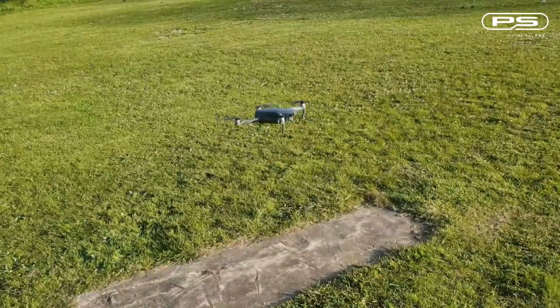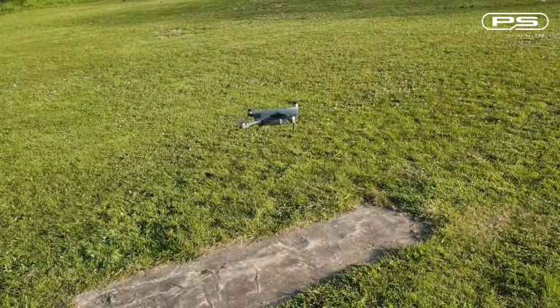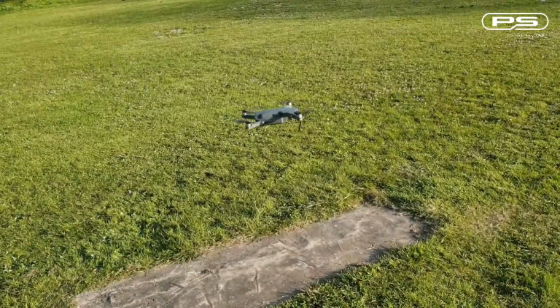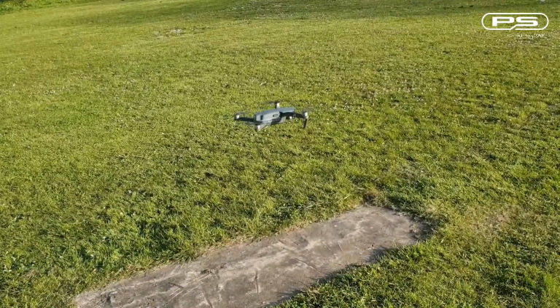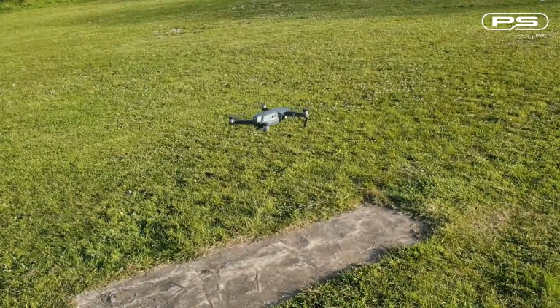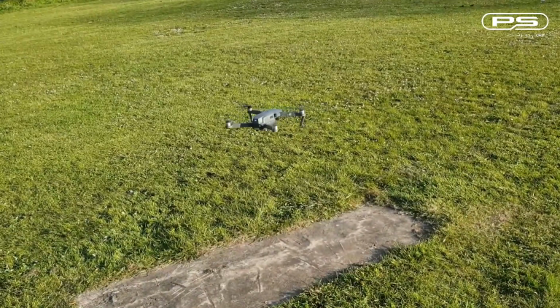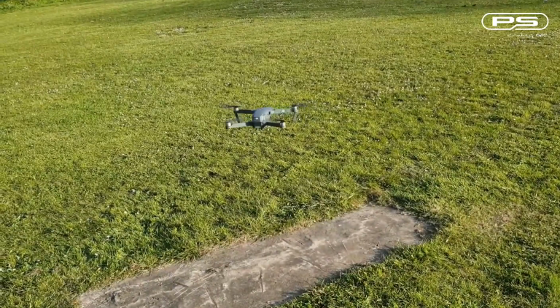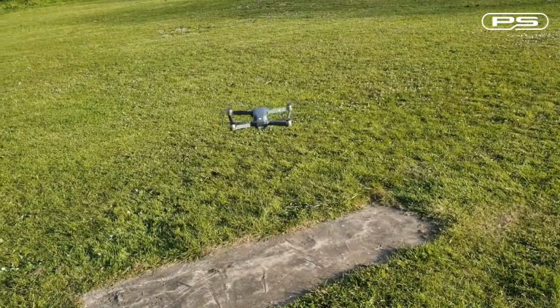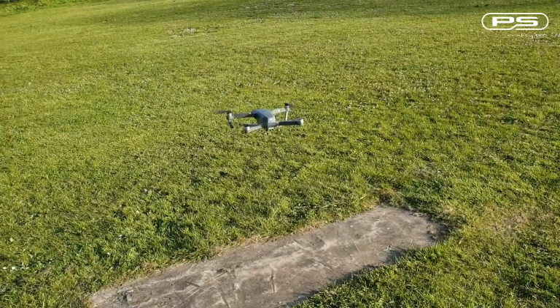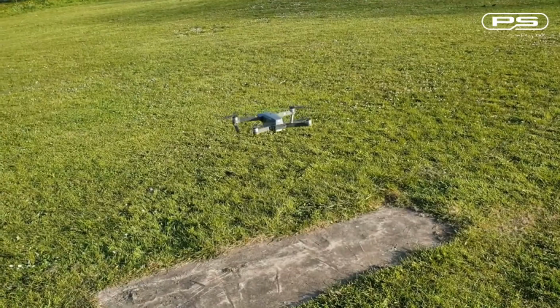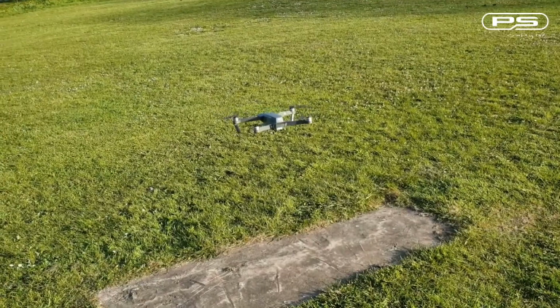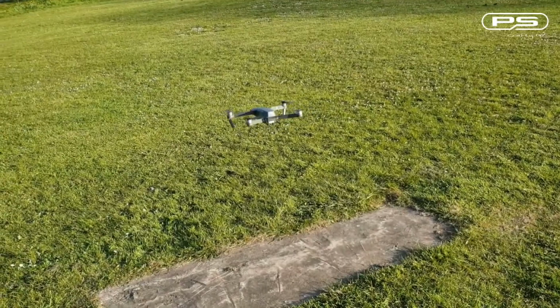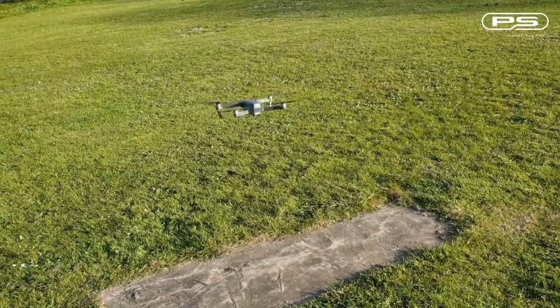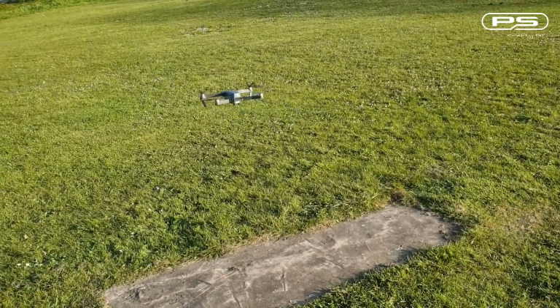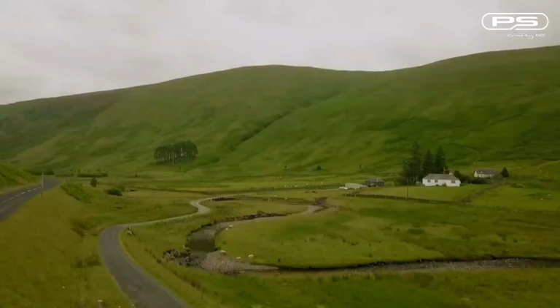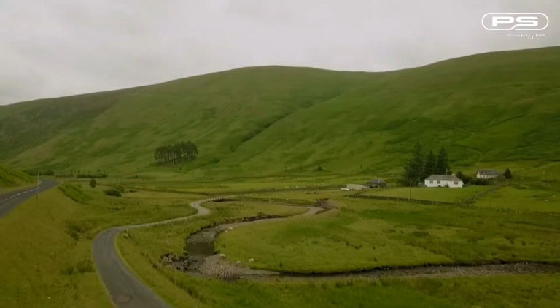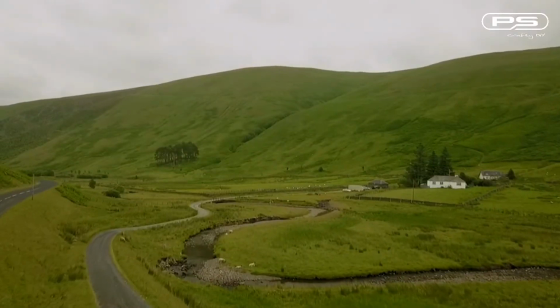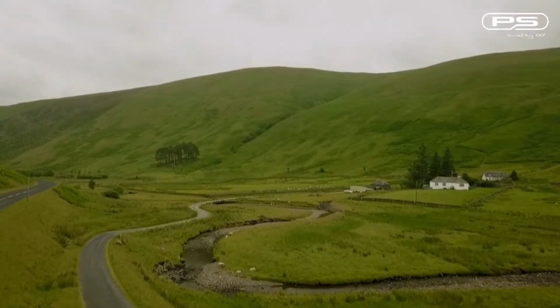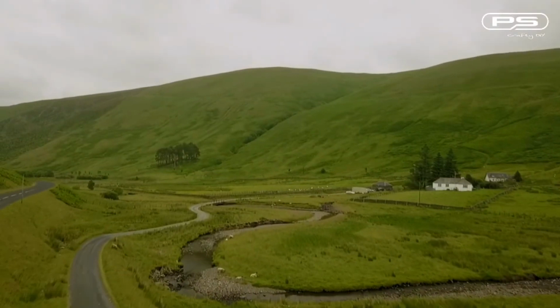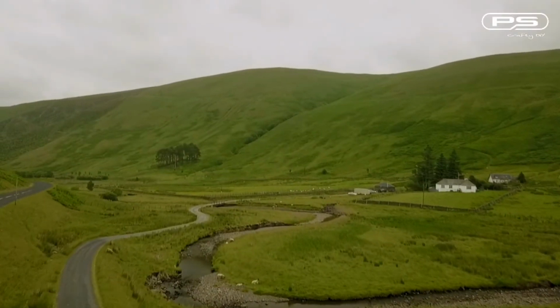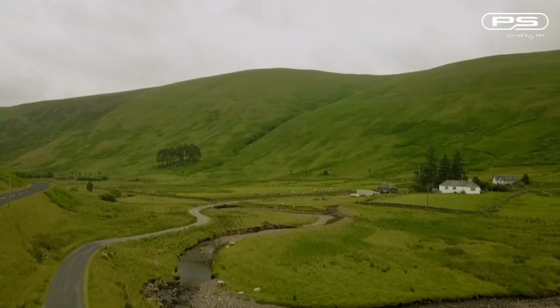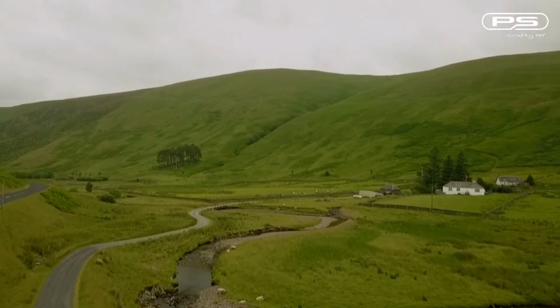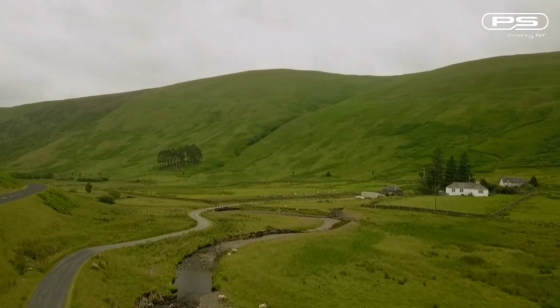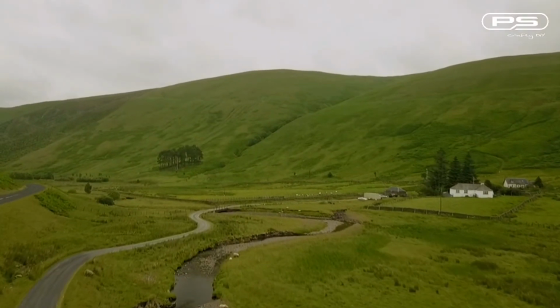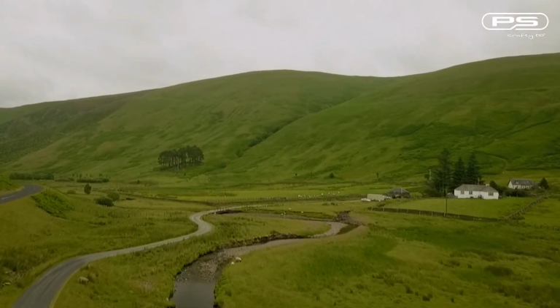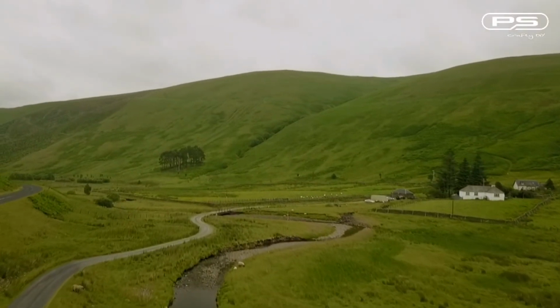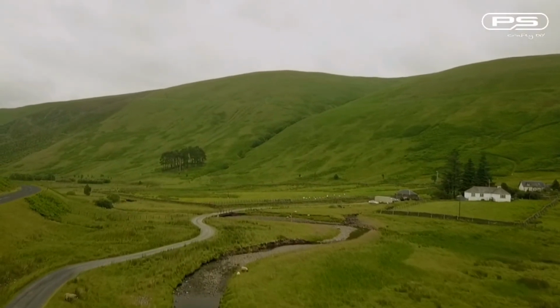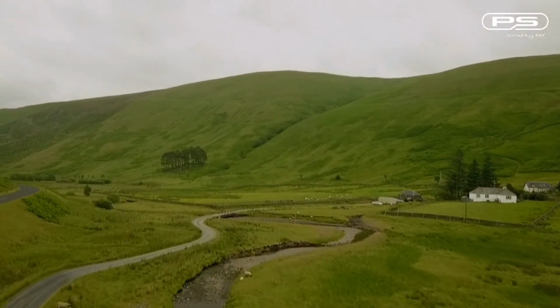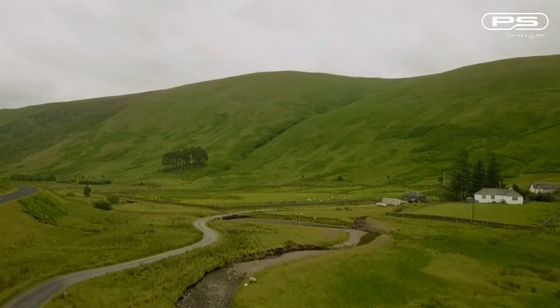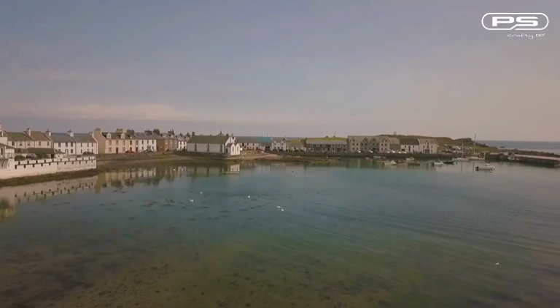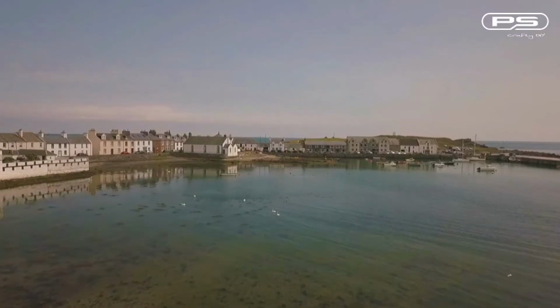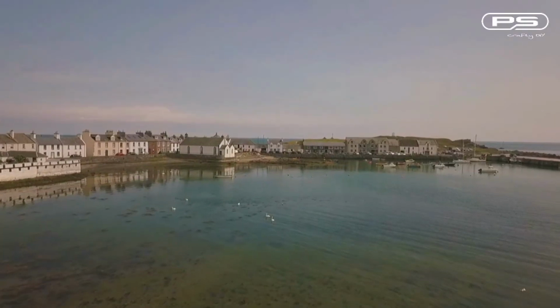So enjoy the footage captured with this drone, and please like, share or subscribe — it really helps me to create more. I'll see you next time. Bye.